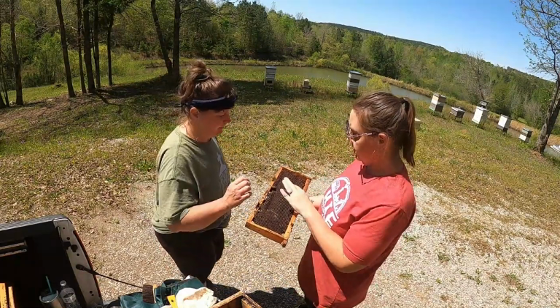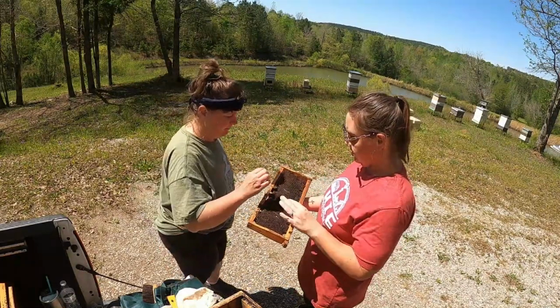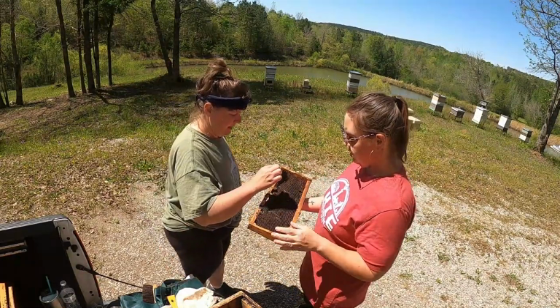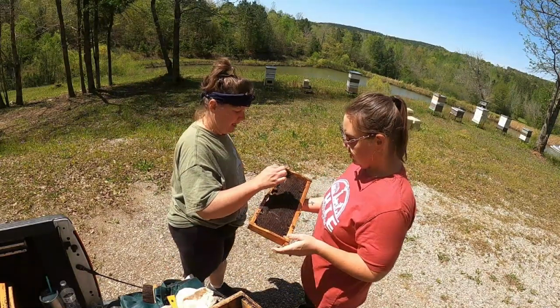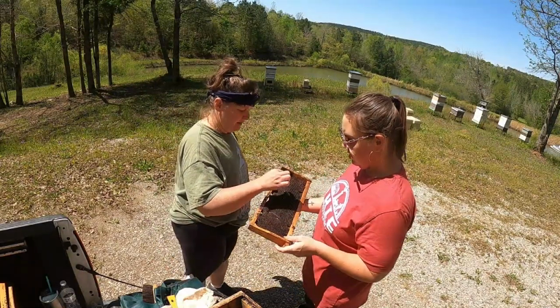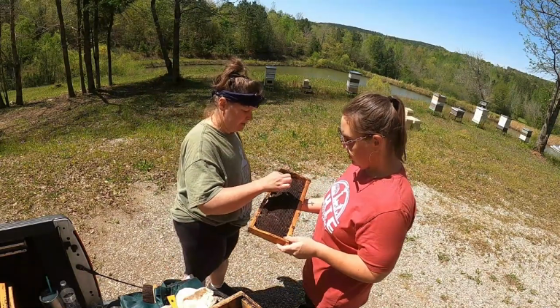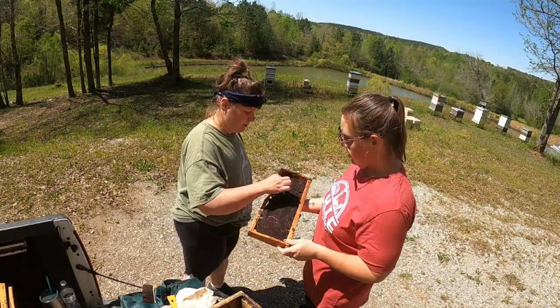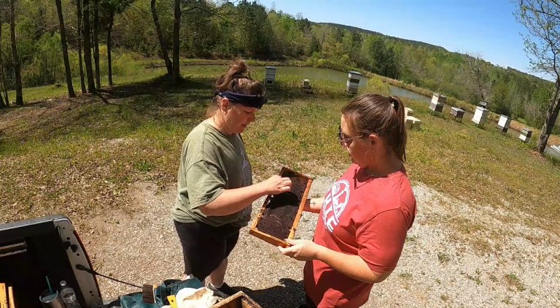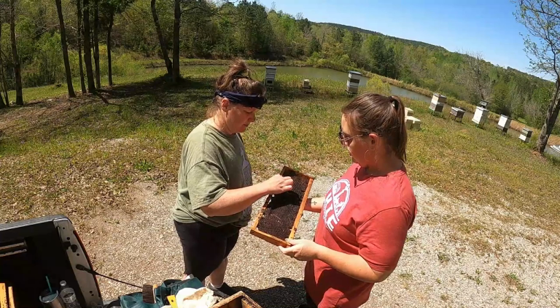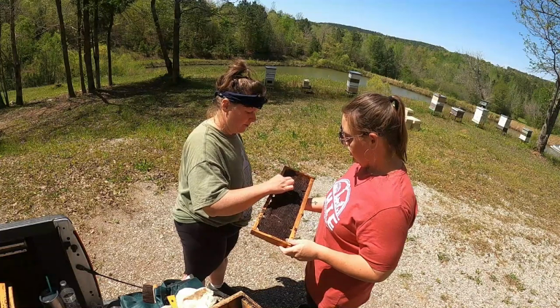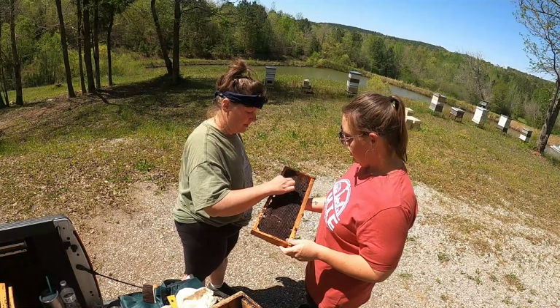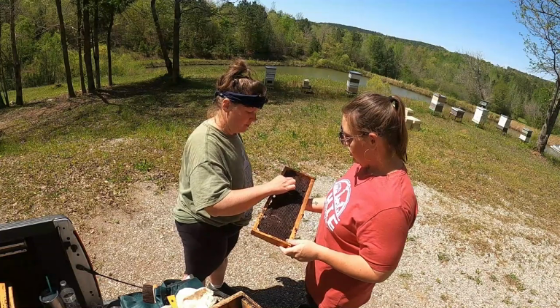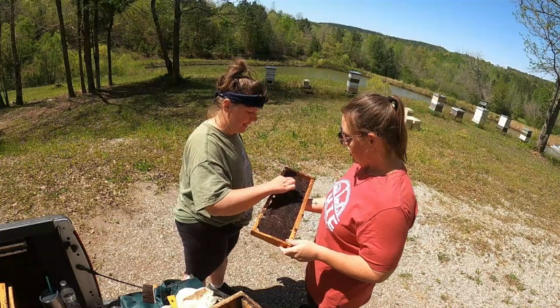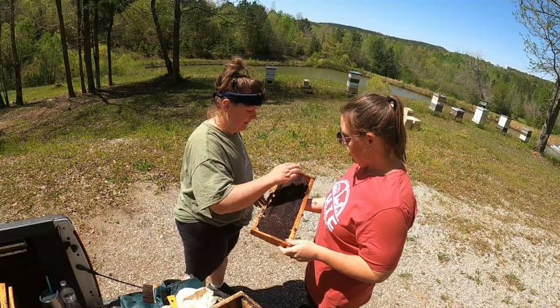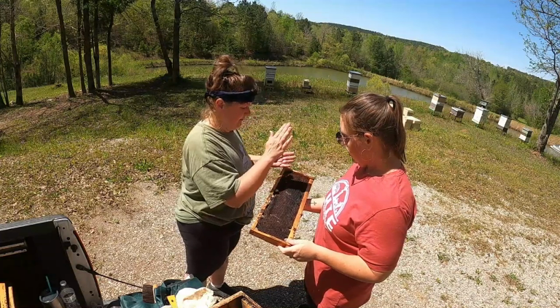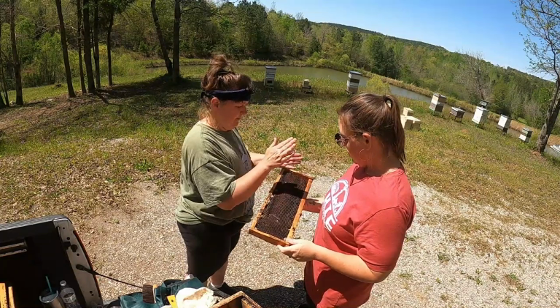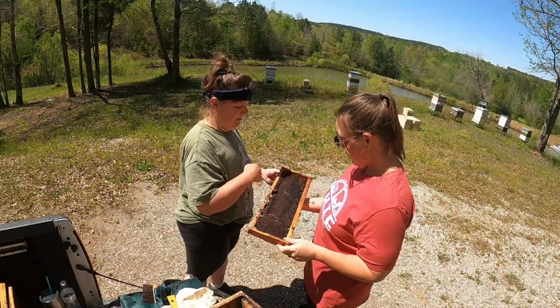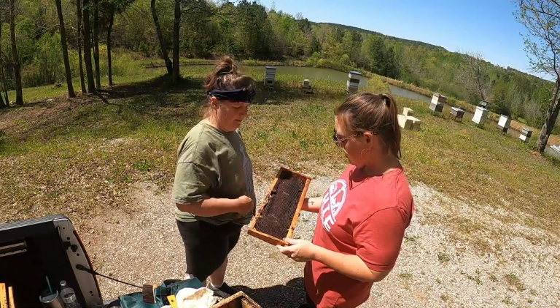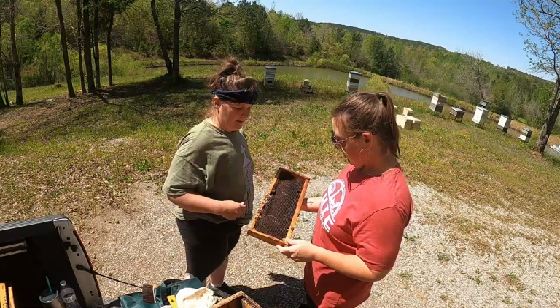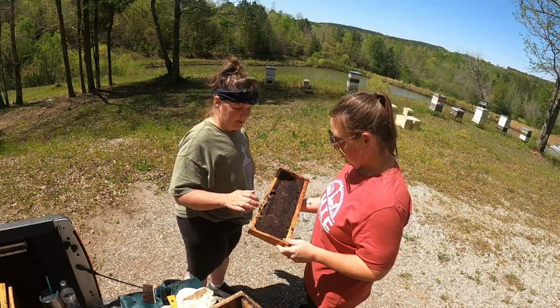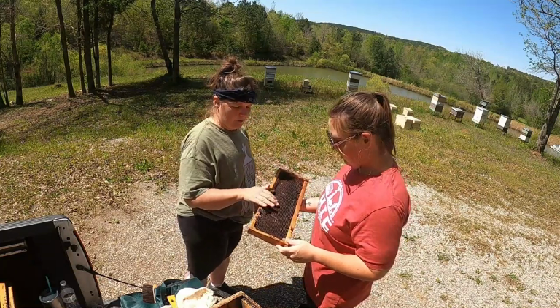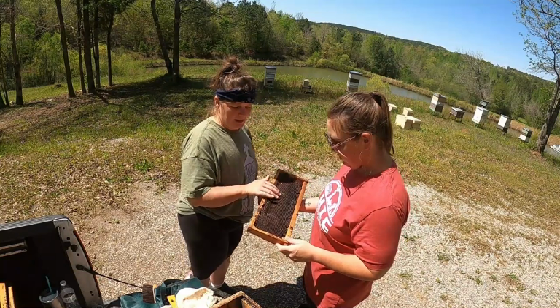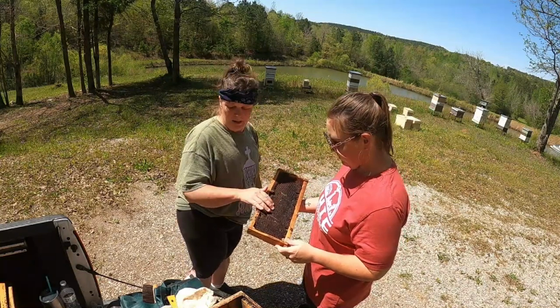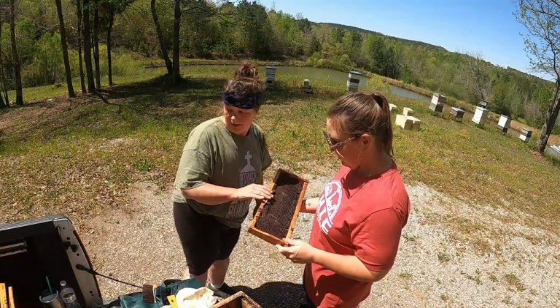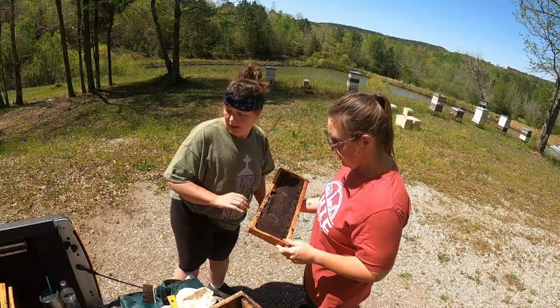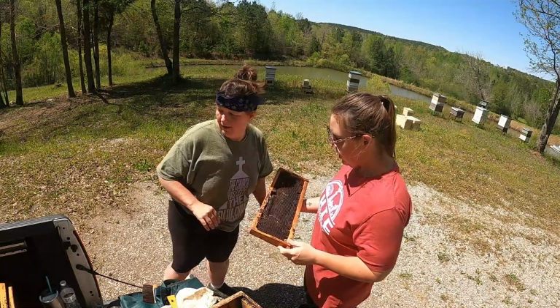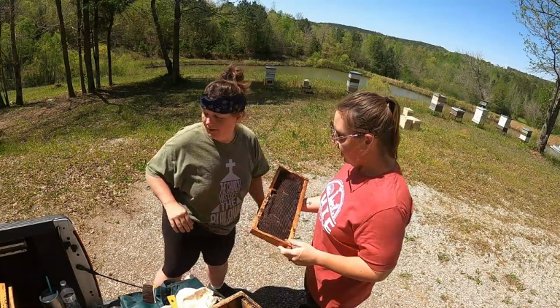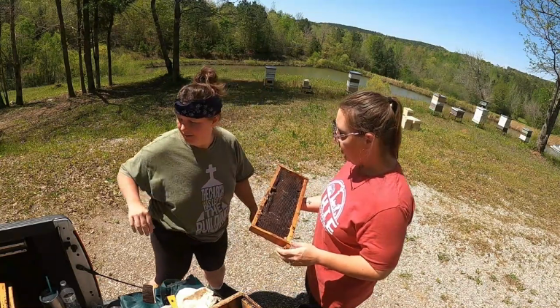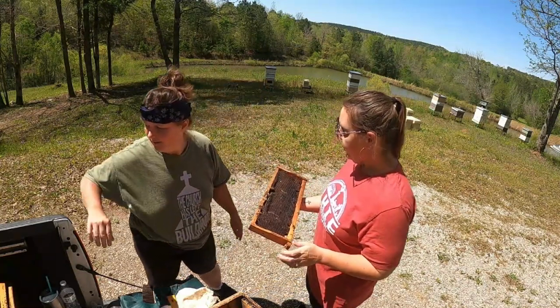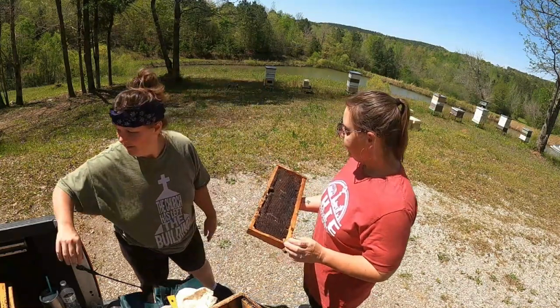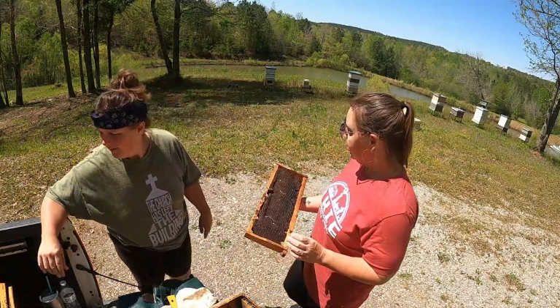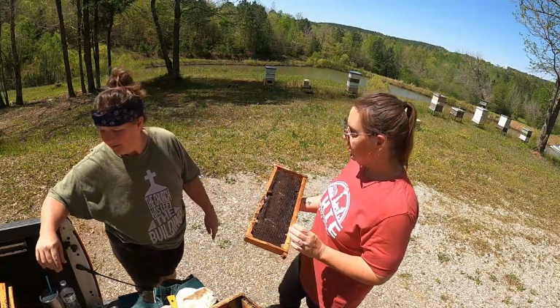This one came out of one that's already been doing work. And yeah, this is a wax moth — these are bad, because they want to eat all that.